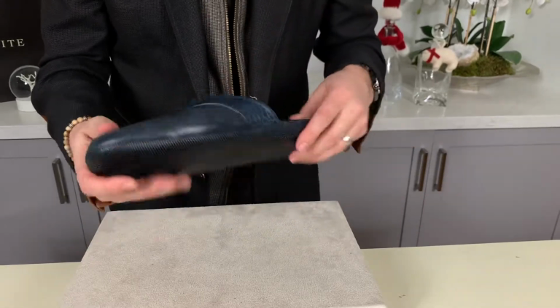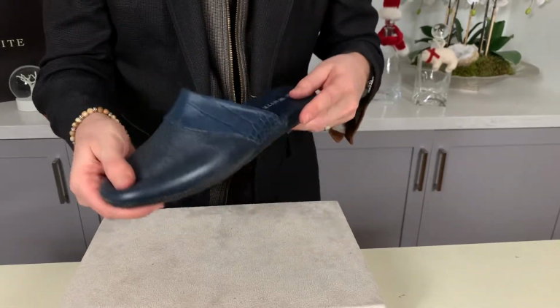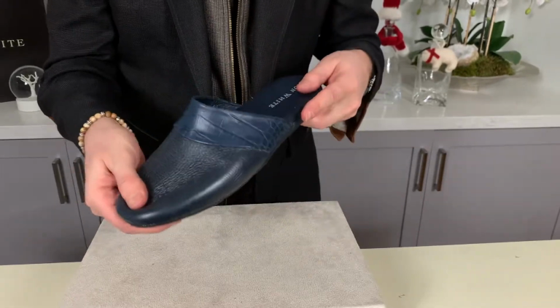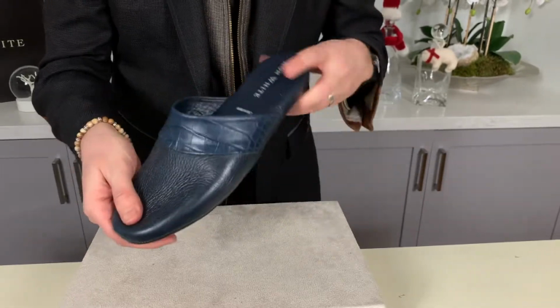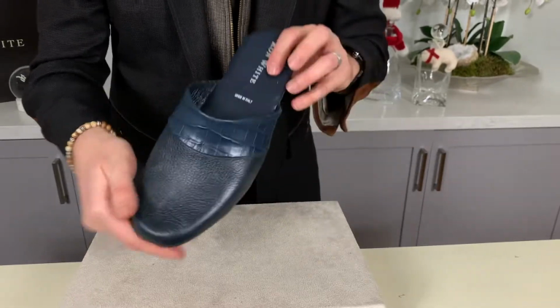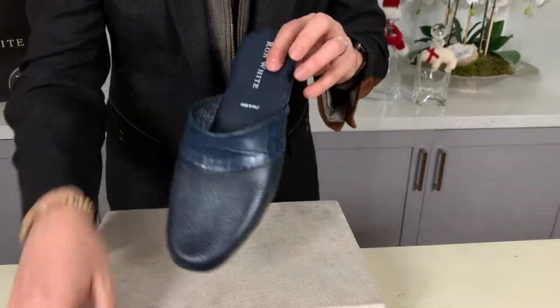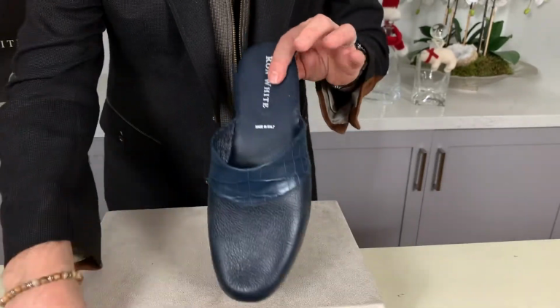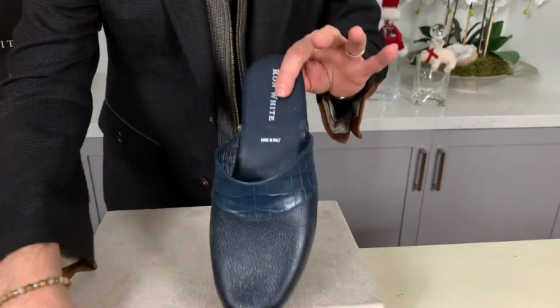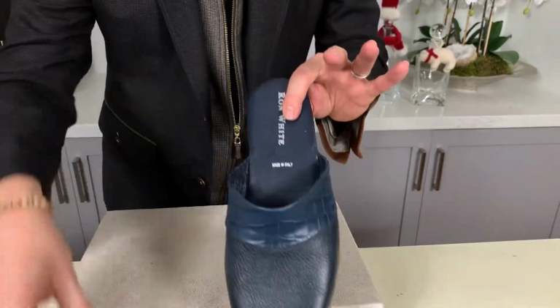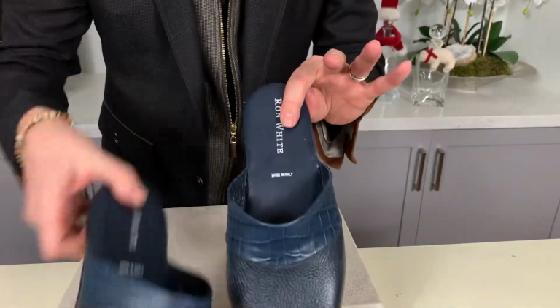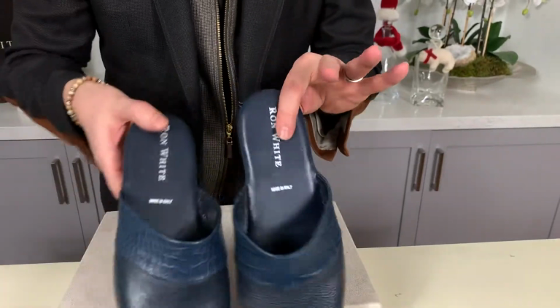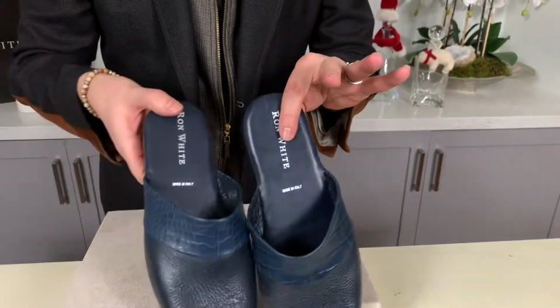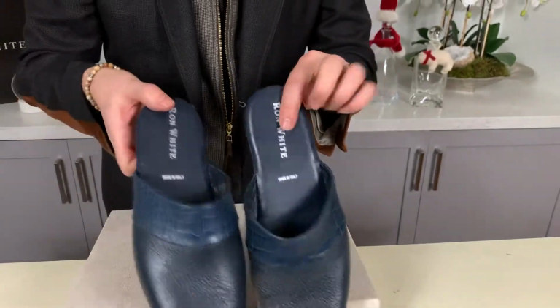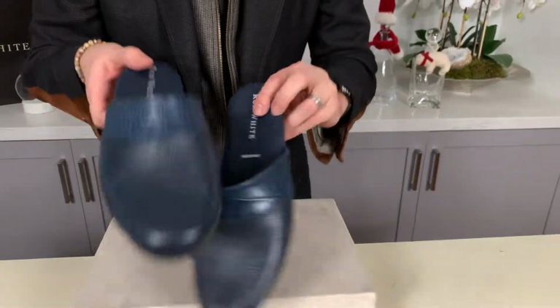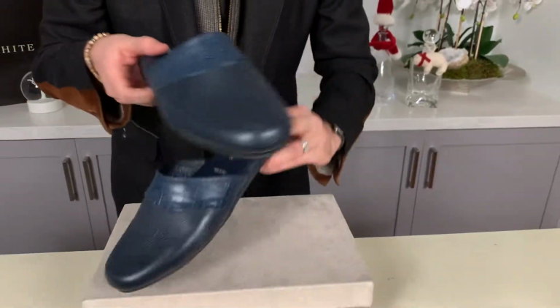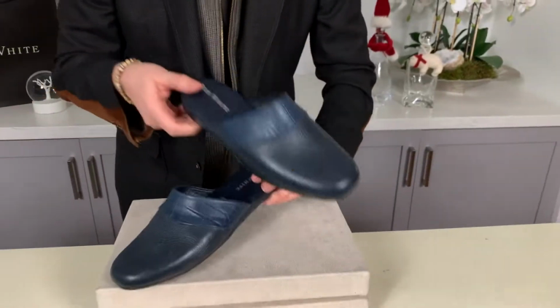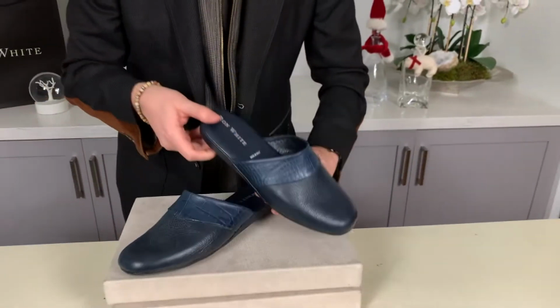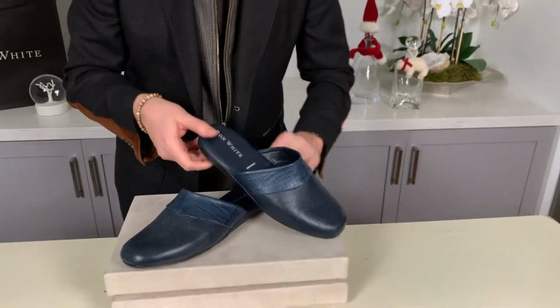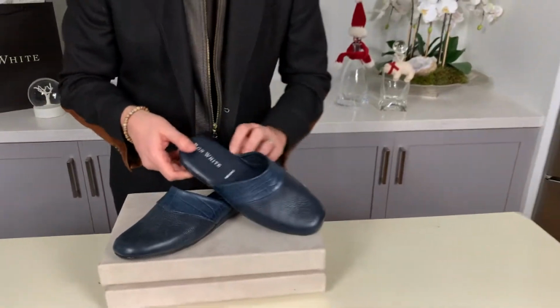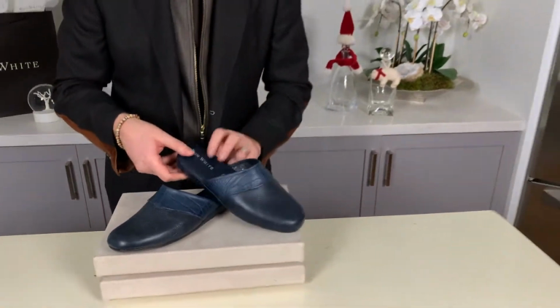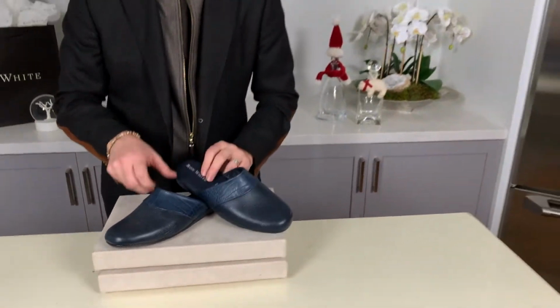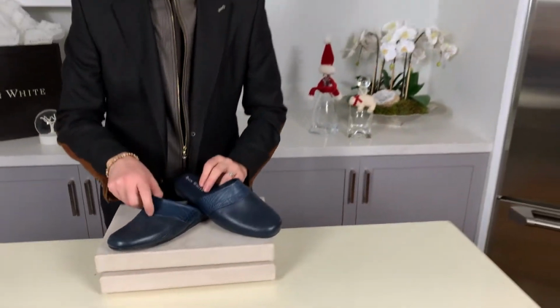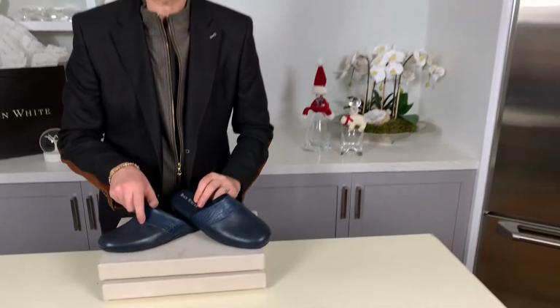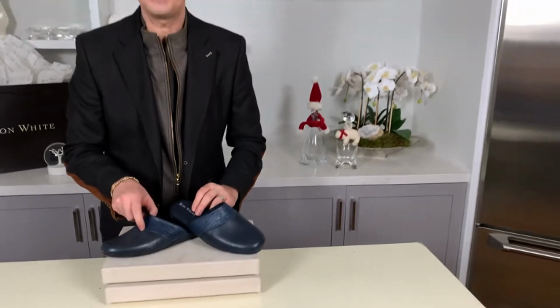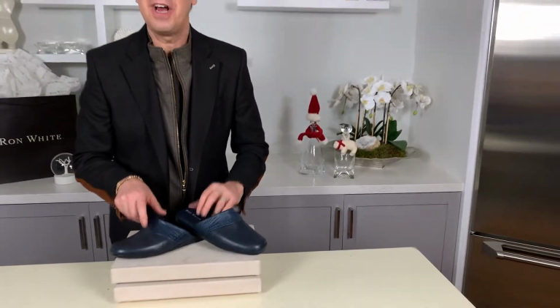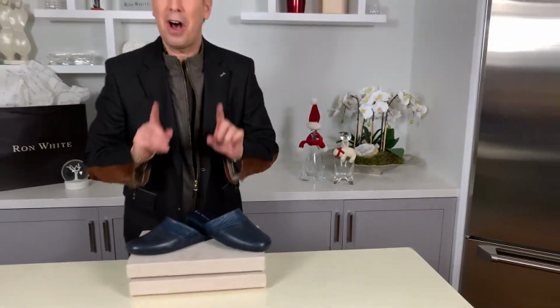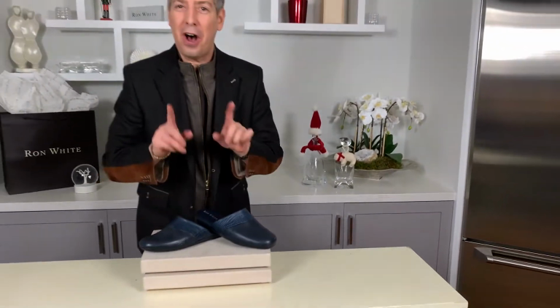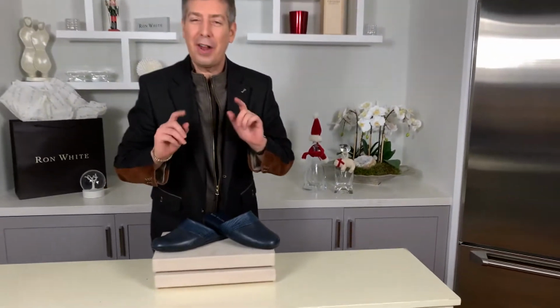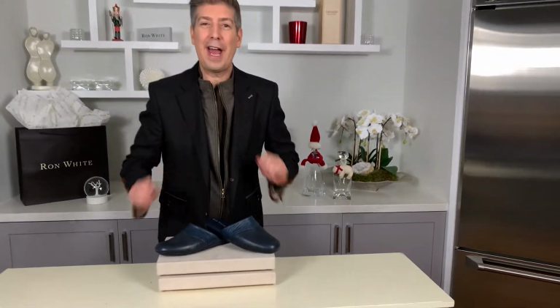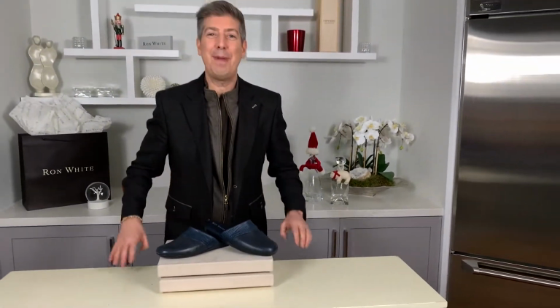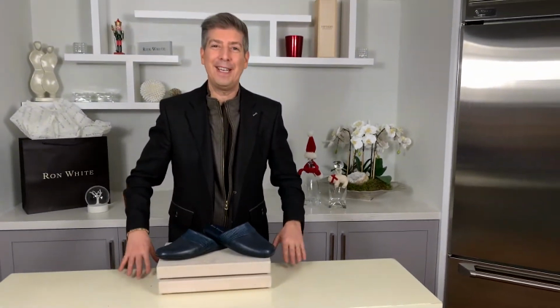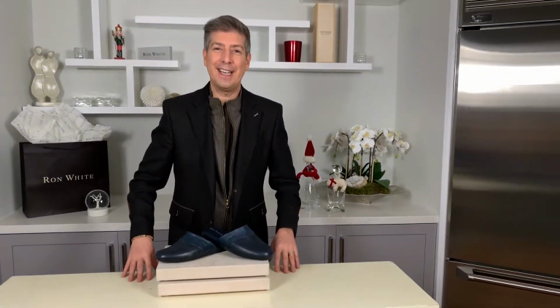Something really special, something brand new — part of our brand new slipper collection, all handmade in Italy.